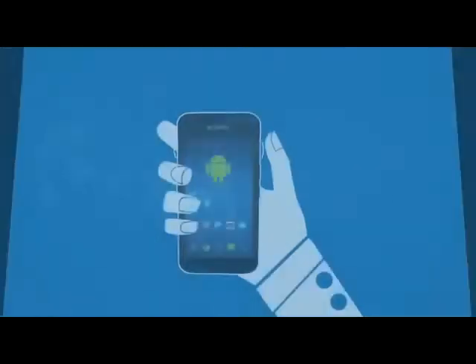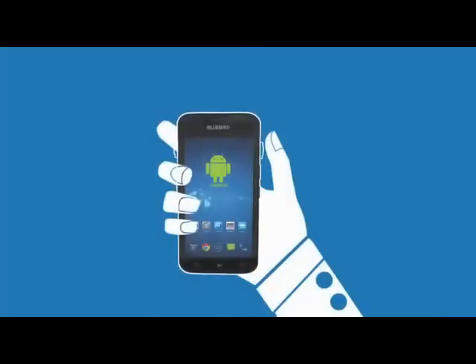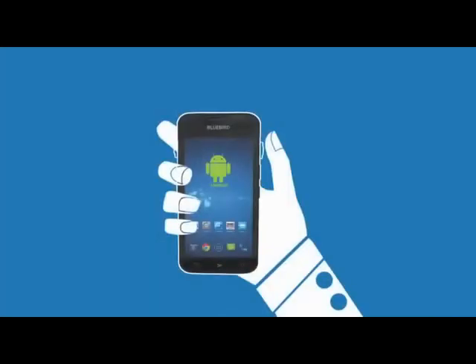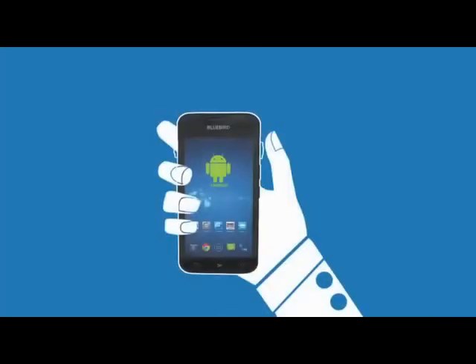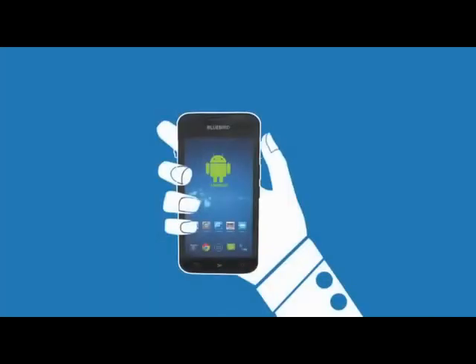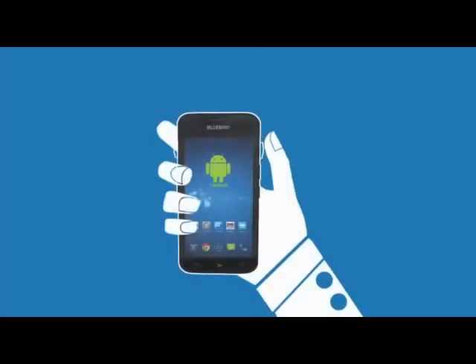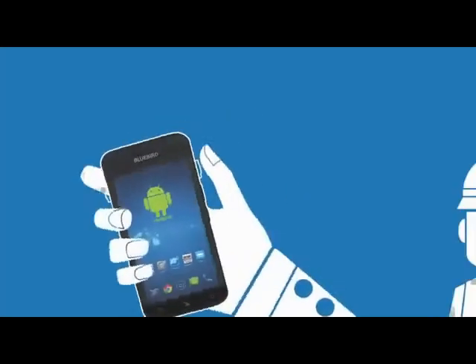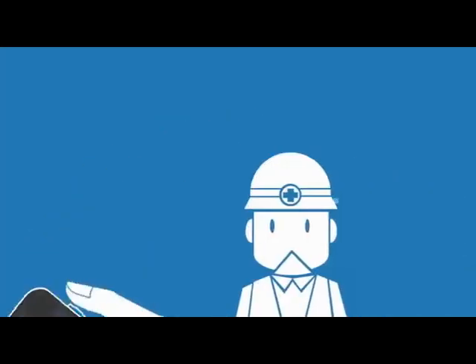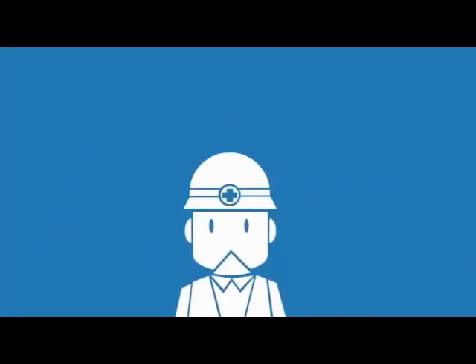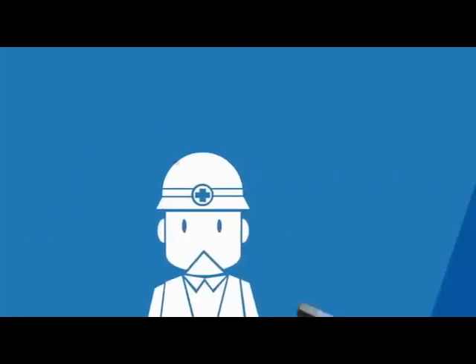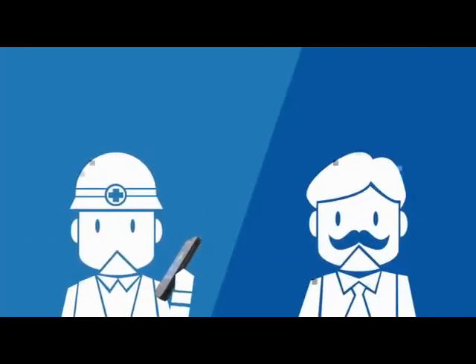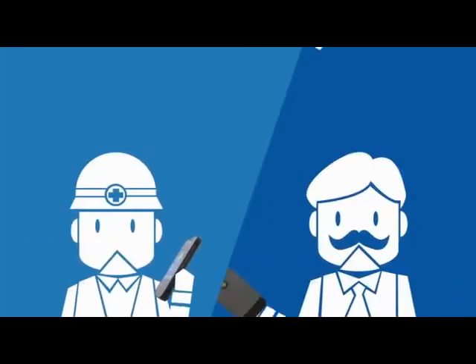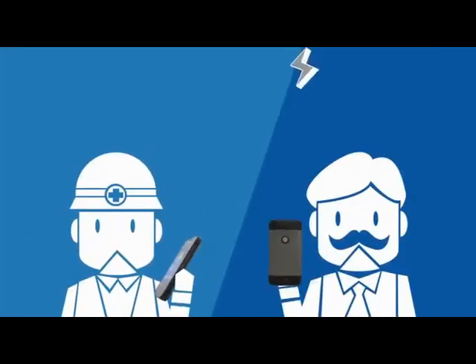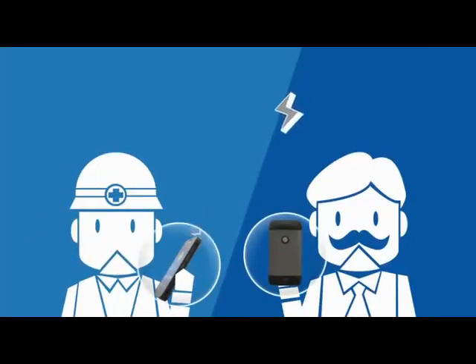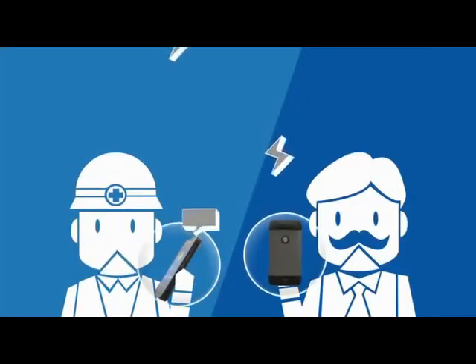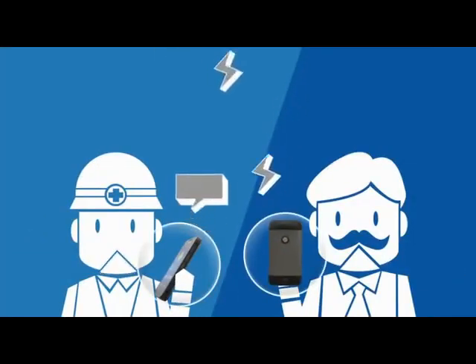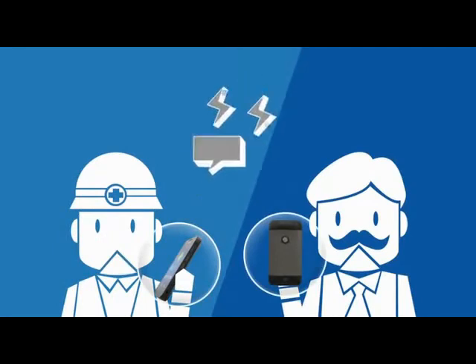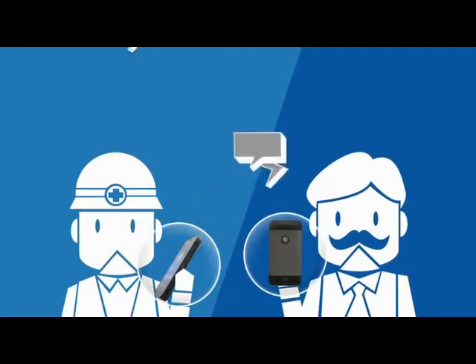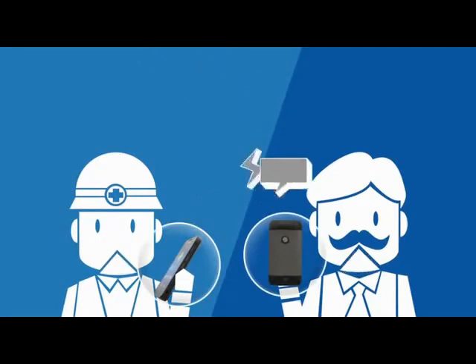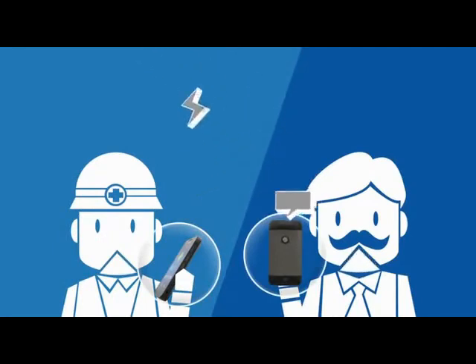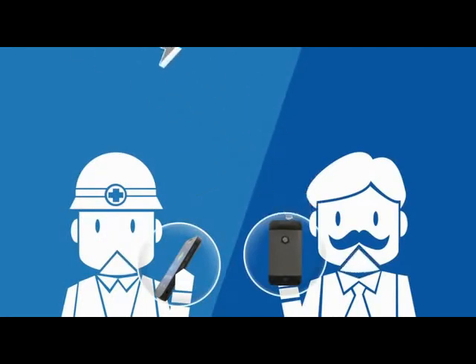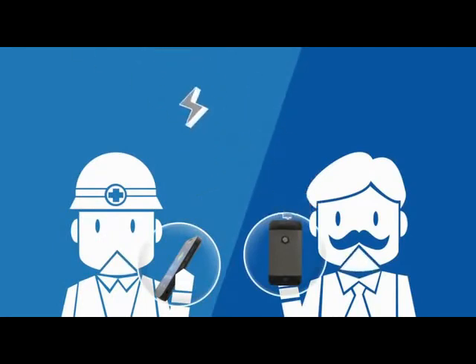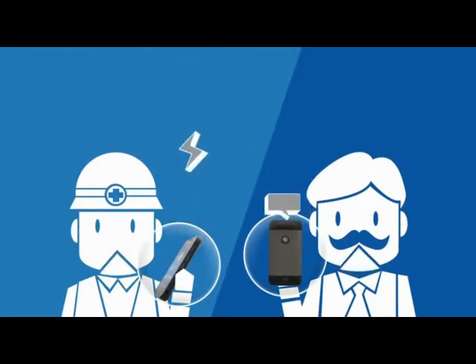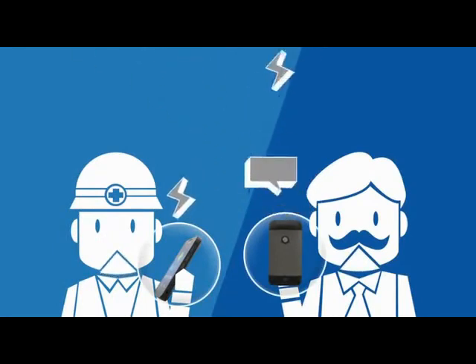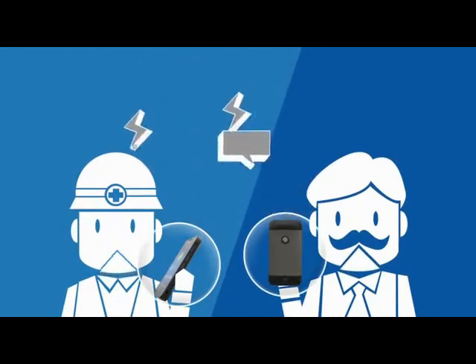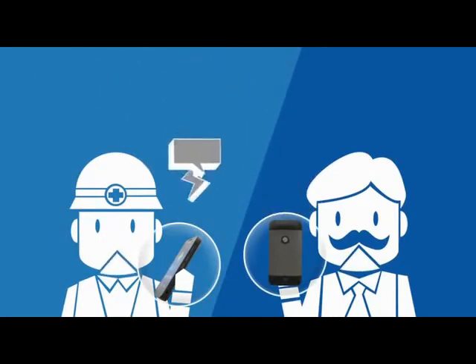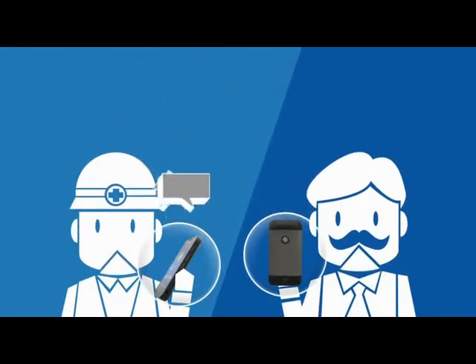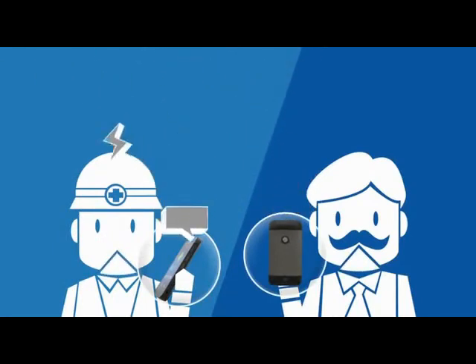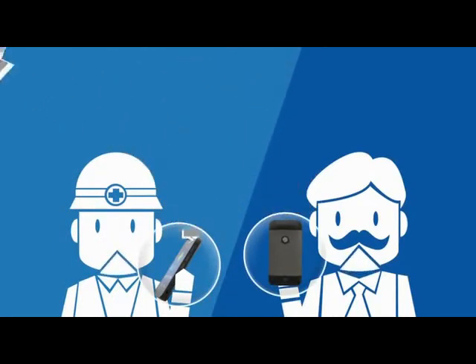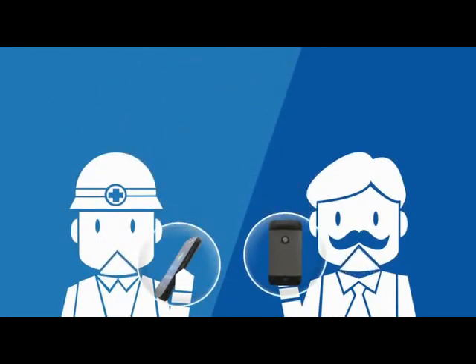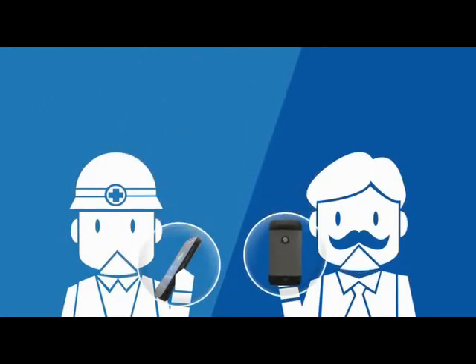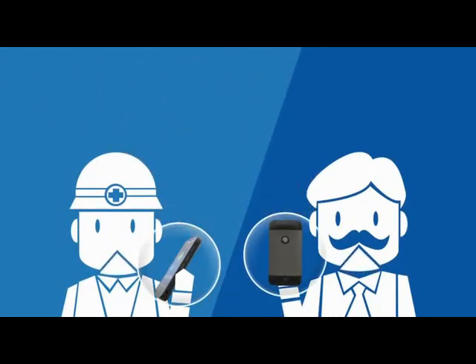Conduct real-time voice communication. Push to talk. And screen out all the noise.